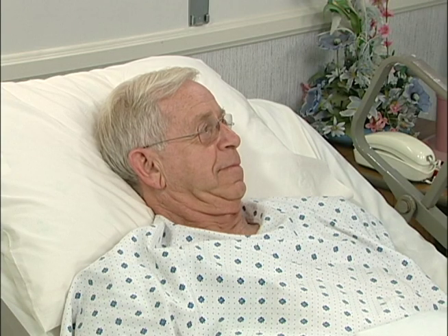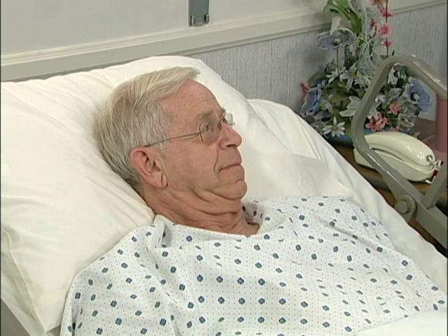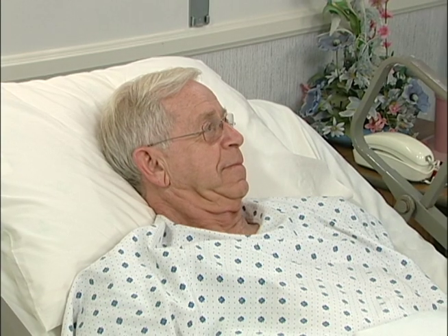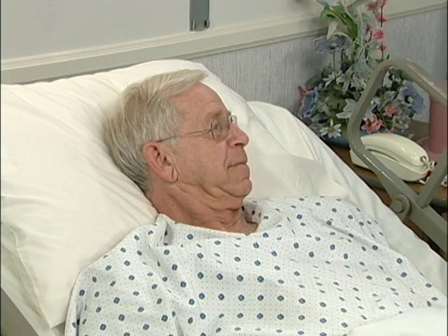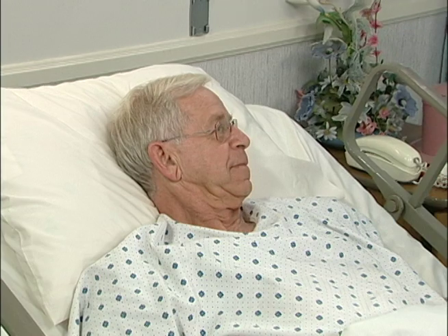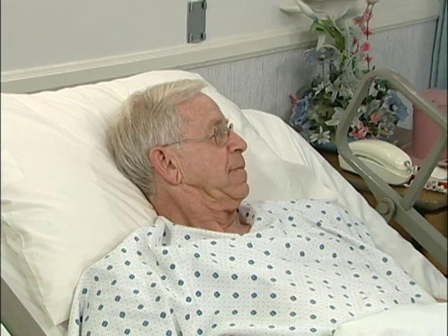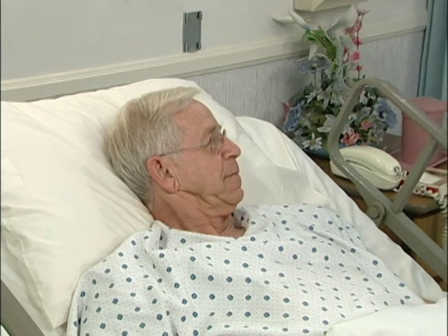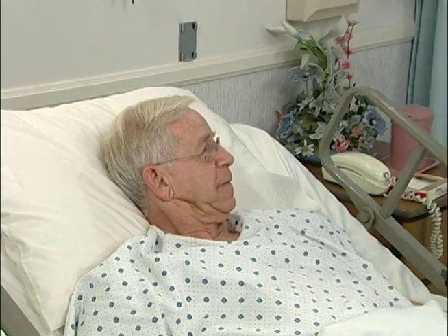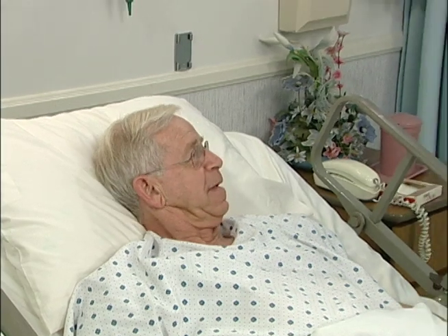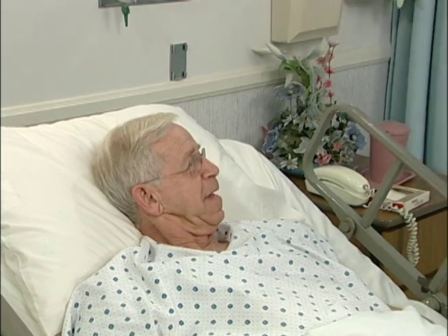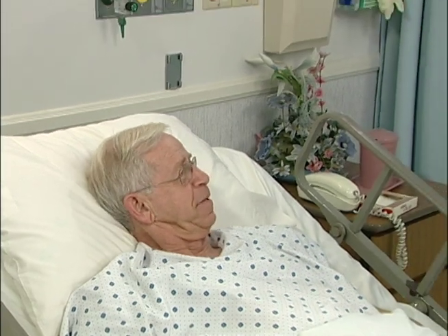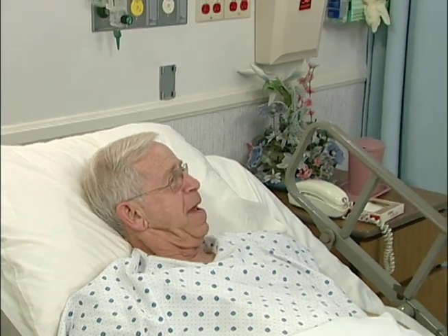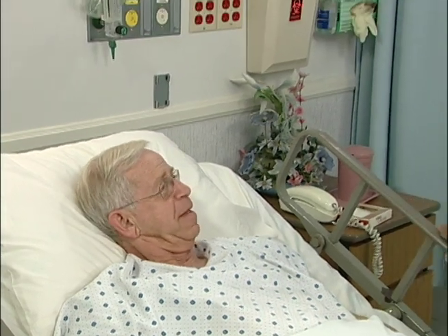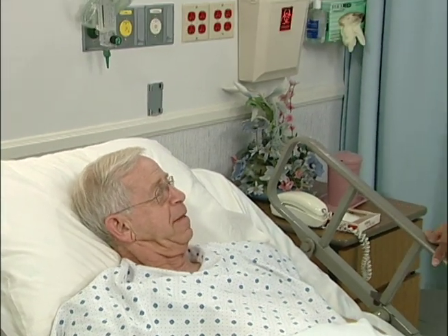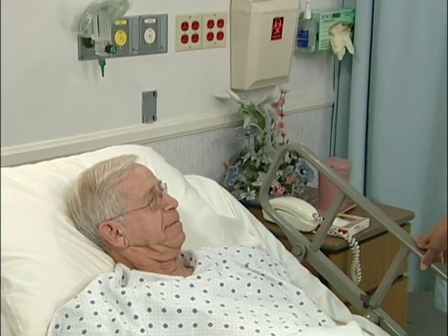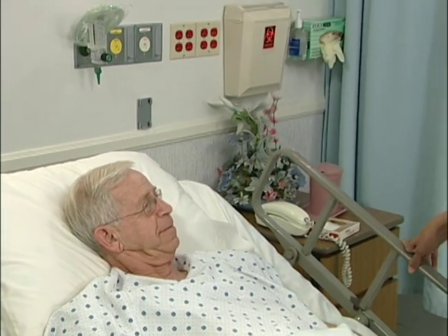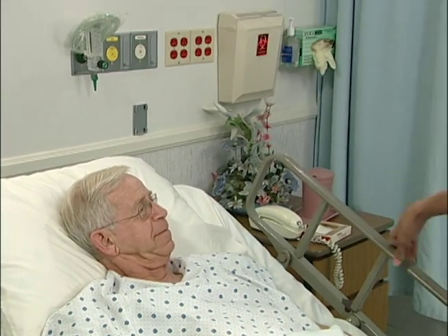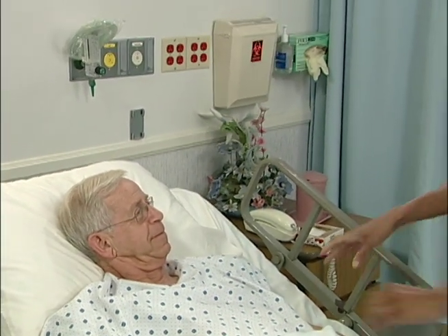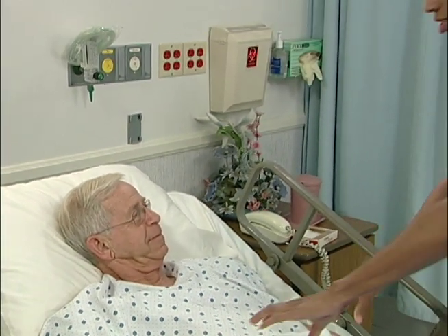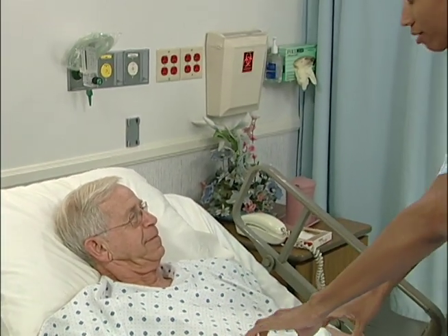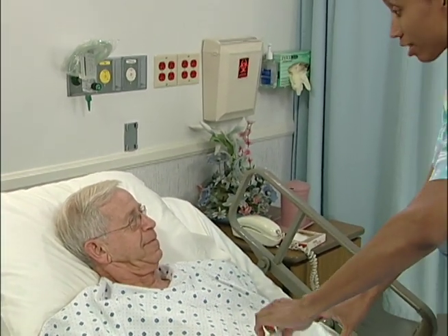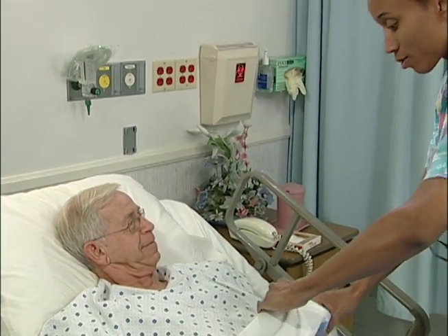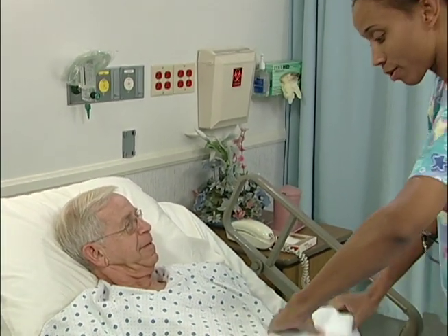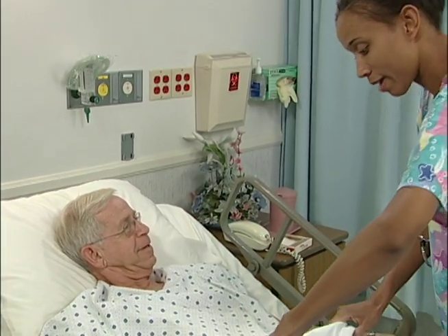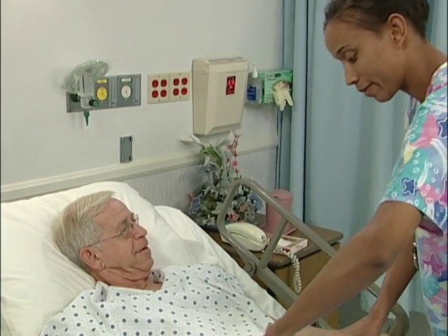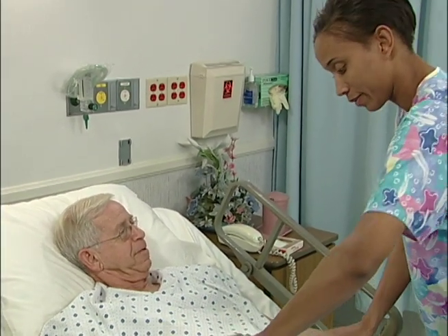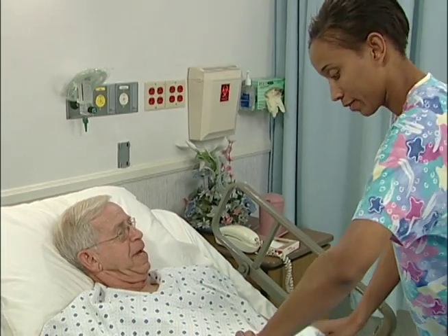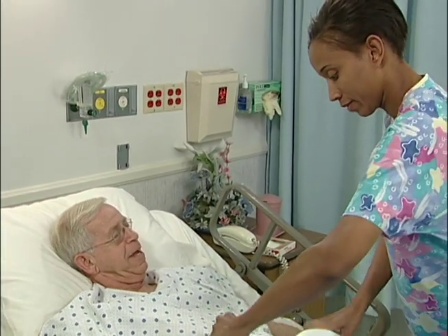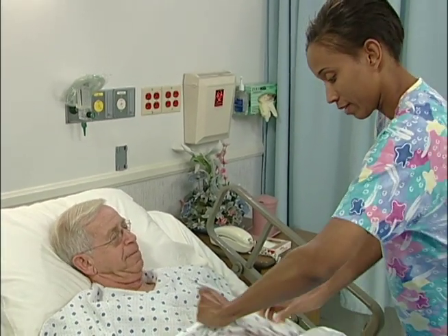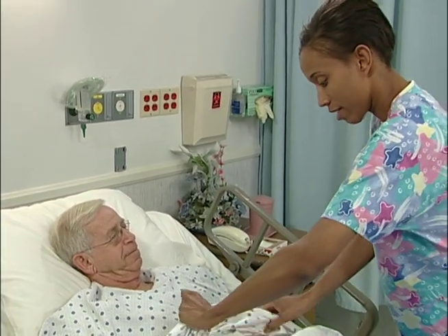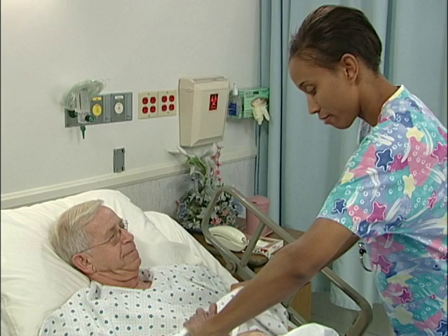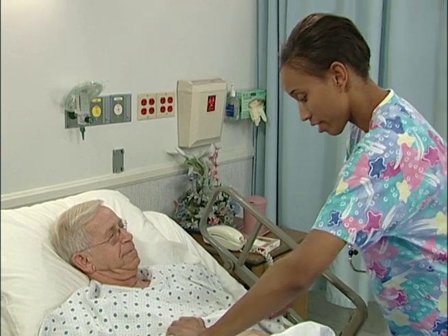Hi, Mr. Frank. How are you today? Not too bad. Good. Well, I'm here to check your feeding tube, okay? Okay. How's it feeling?